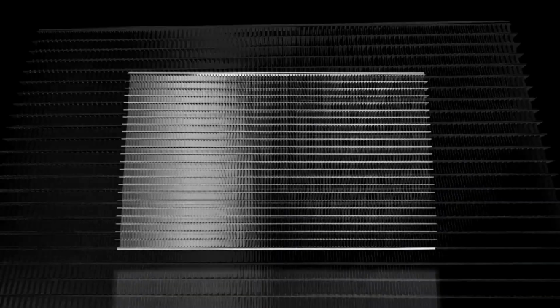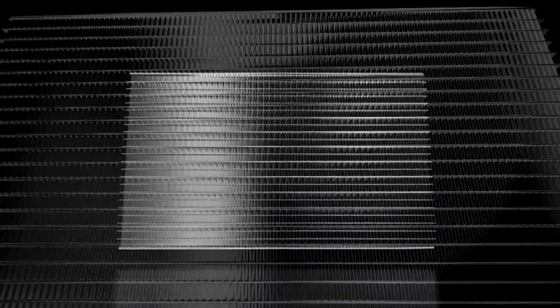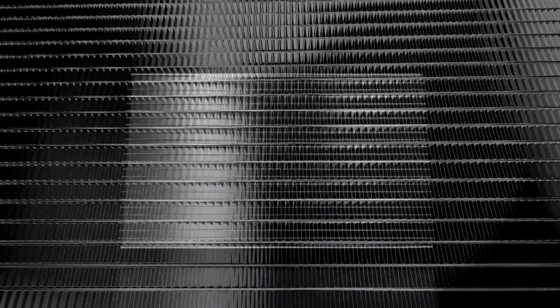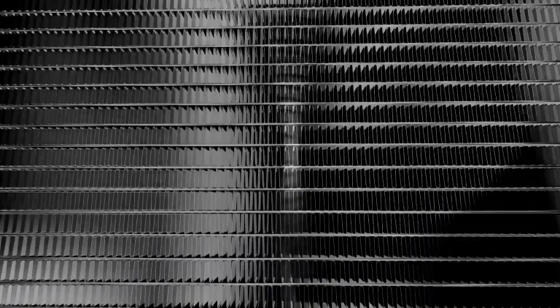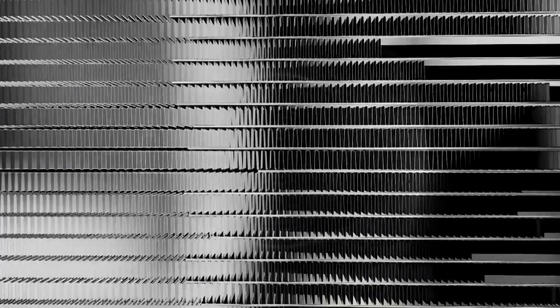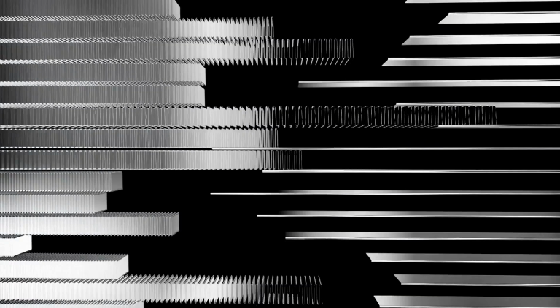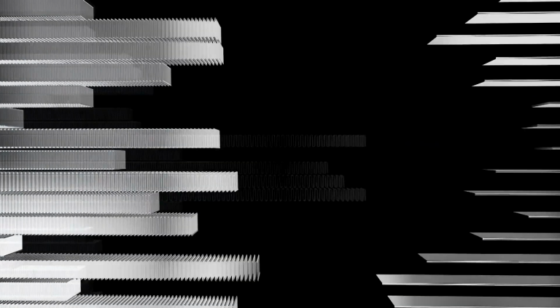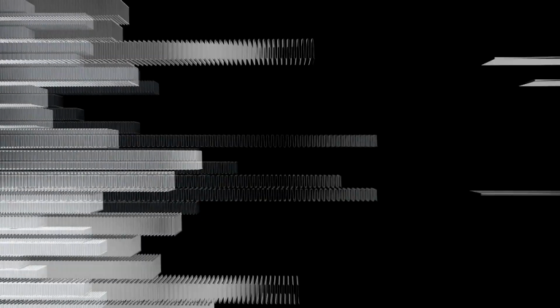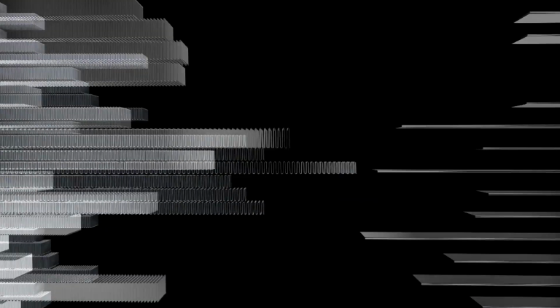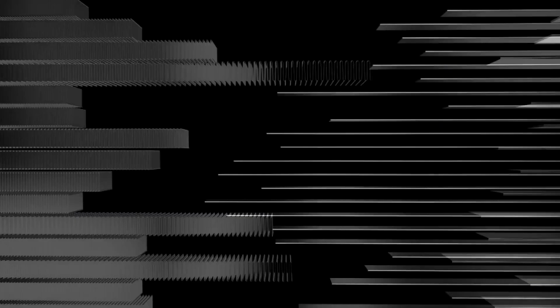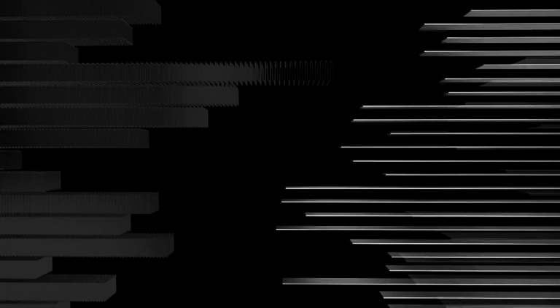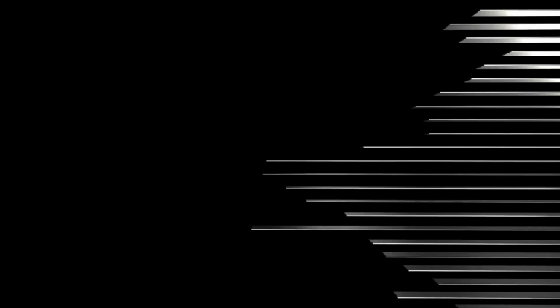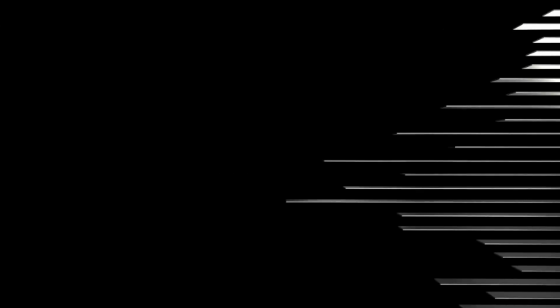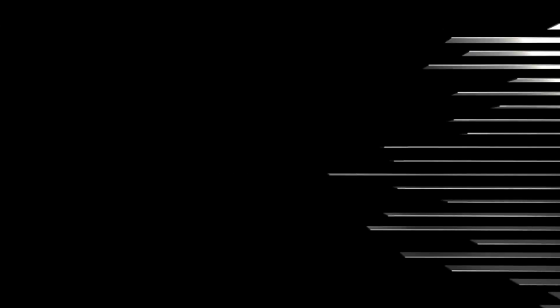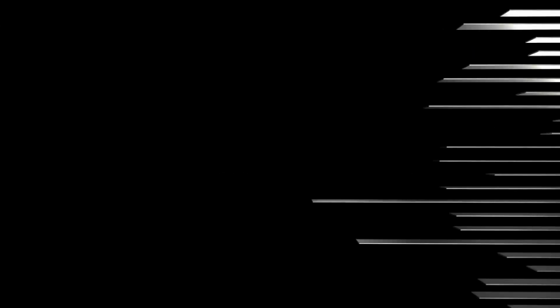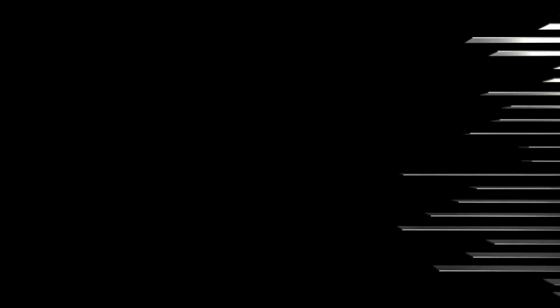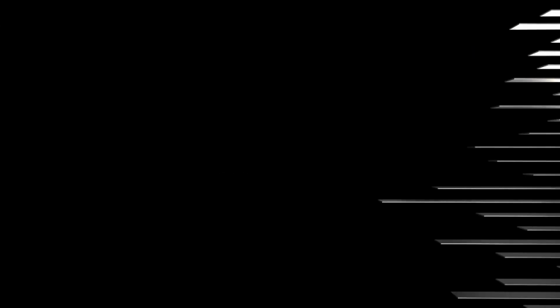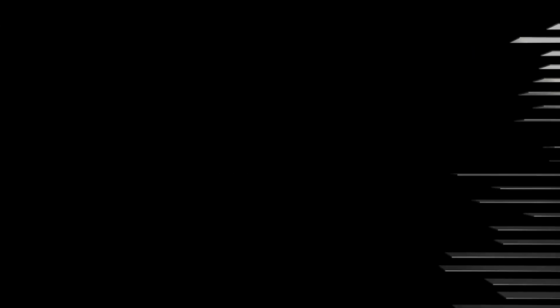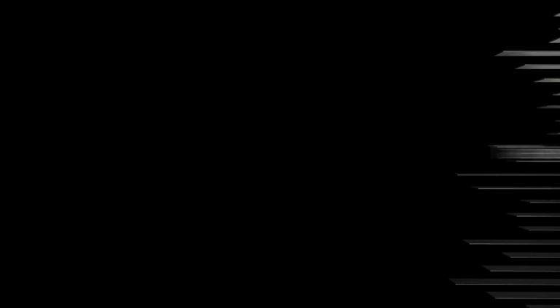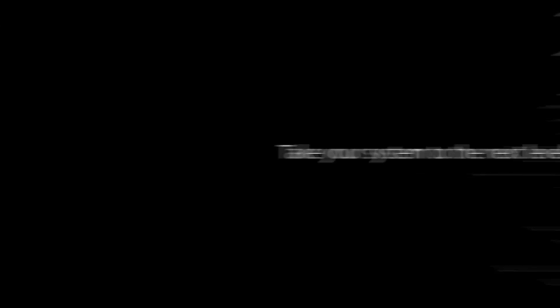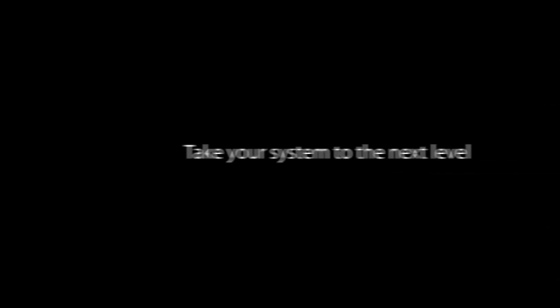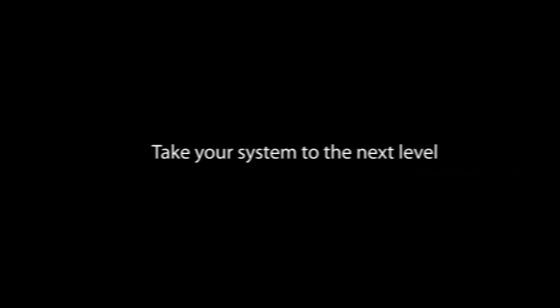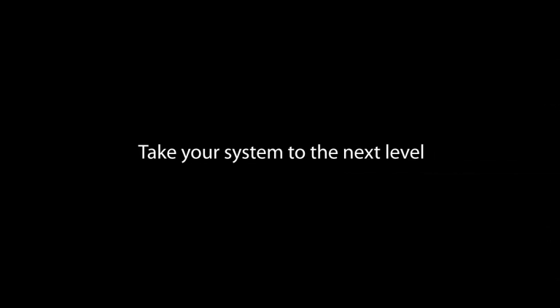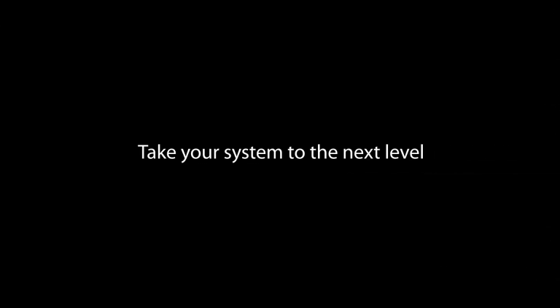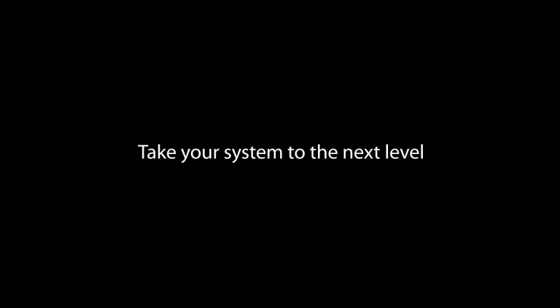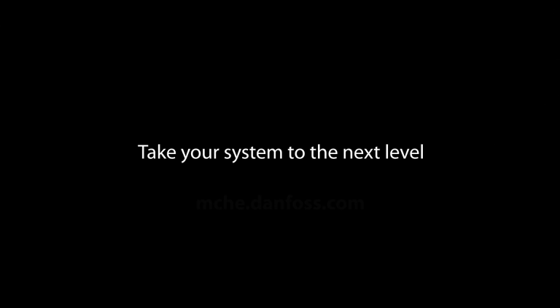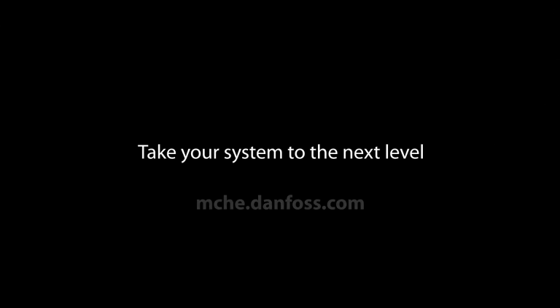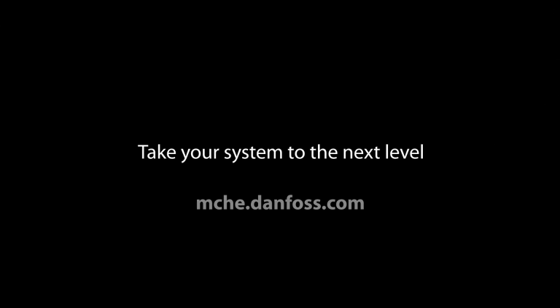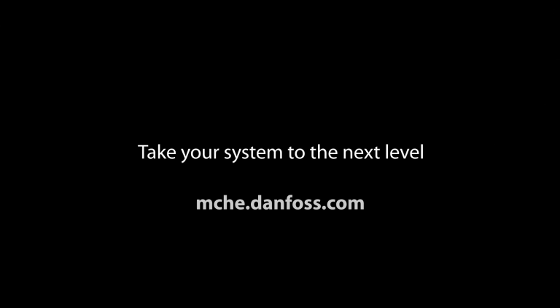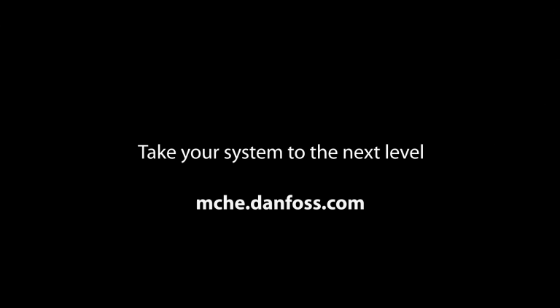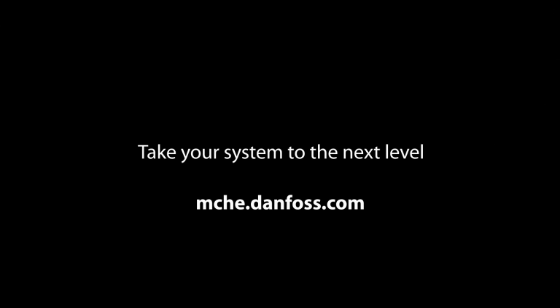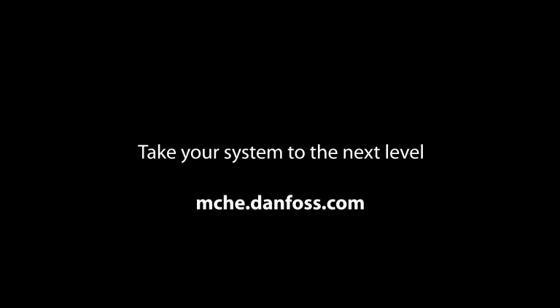If you want to know more, check out our webpage or reach out to one of our representatives. We're ready to help.